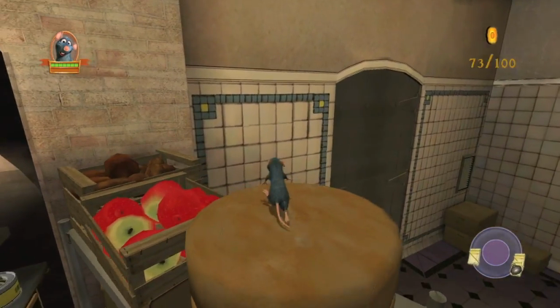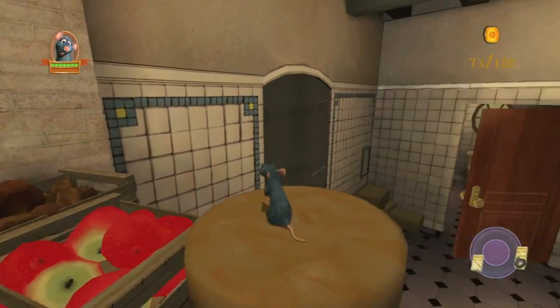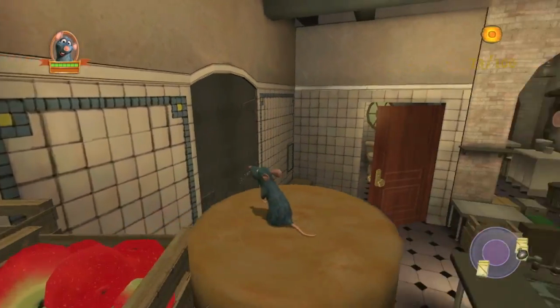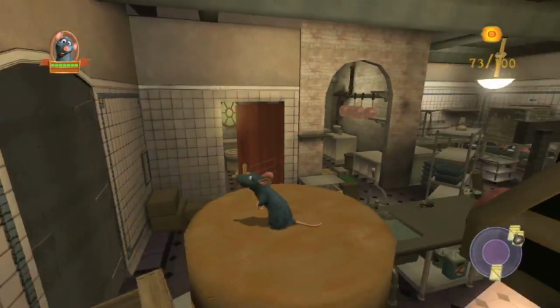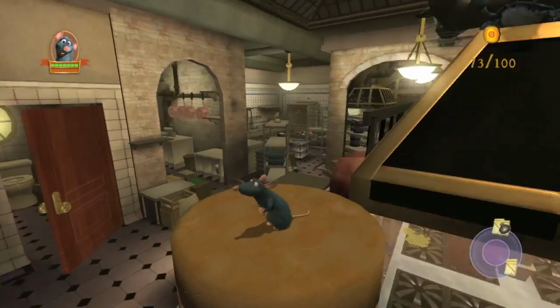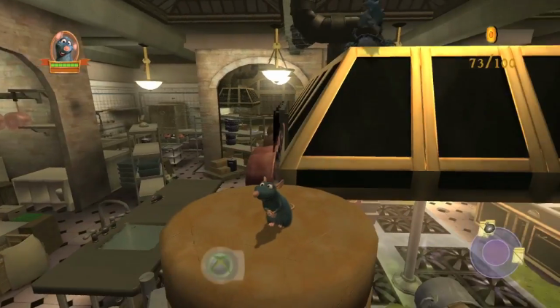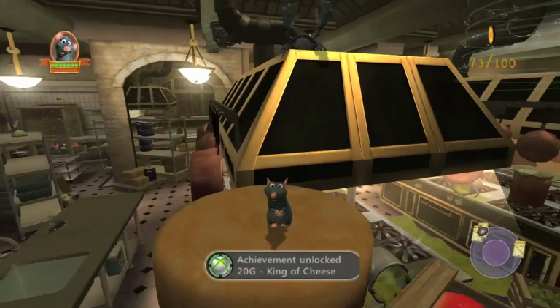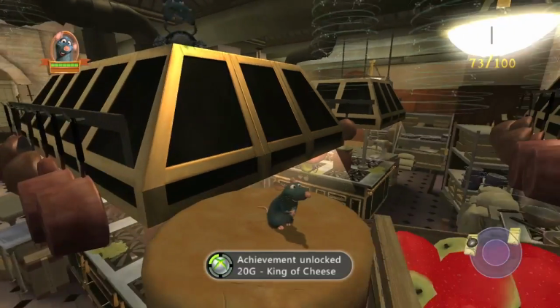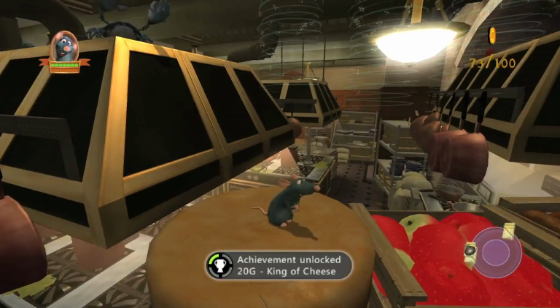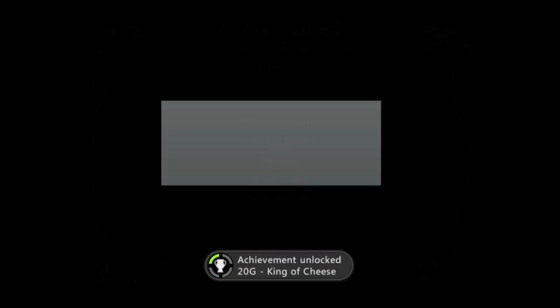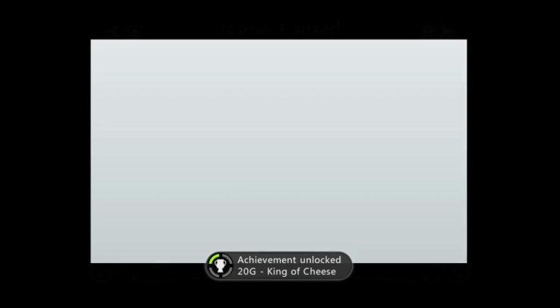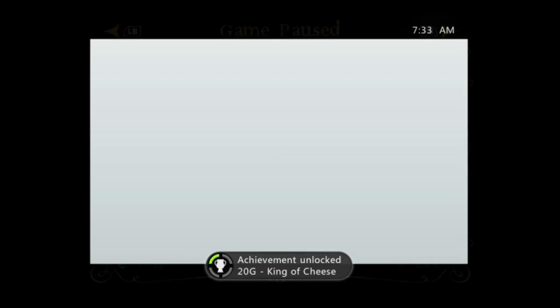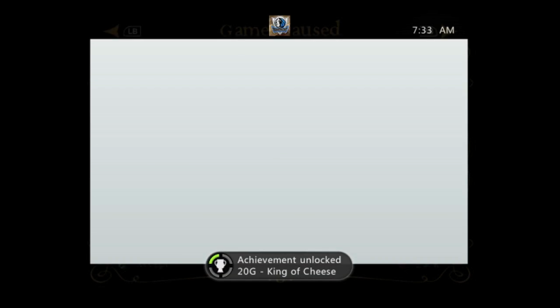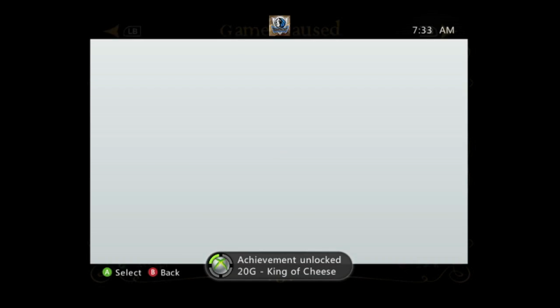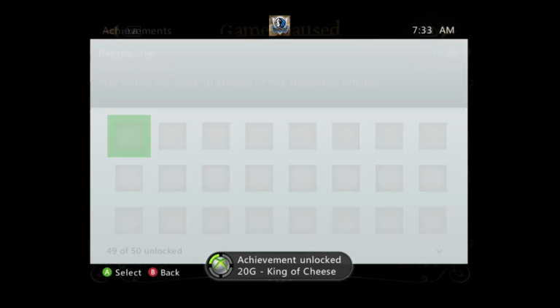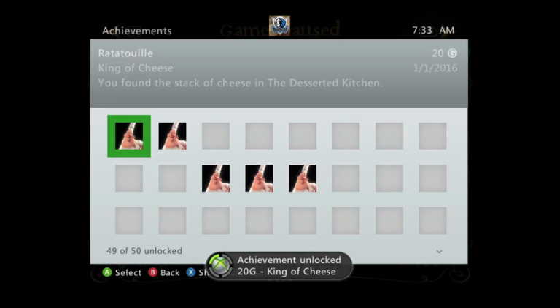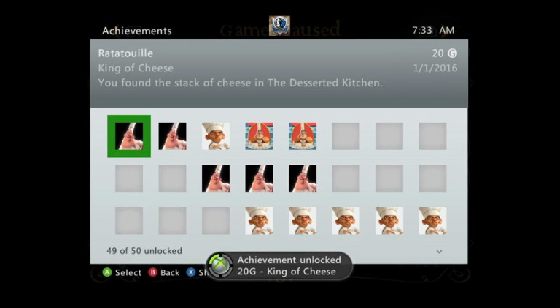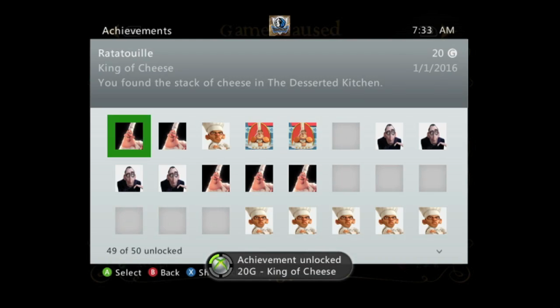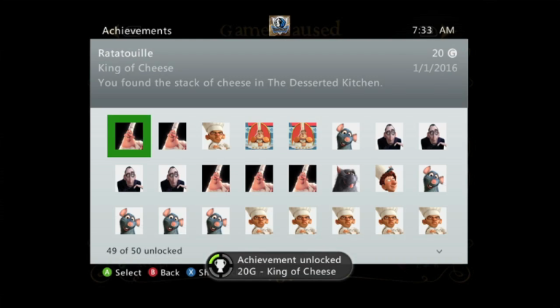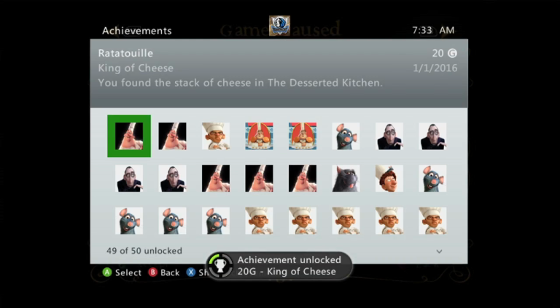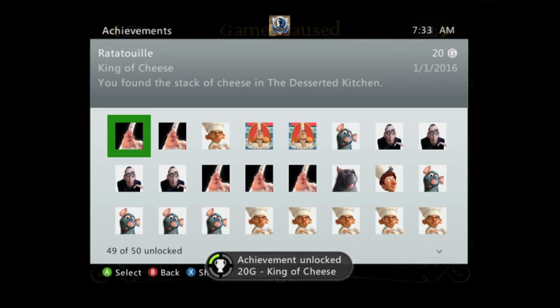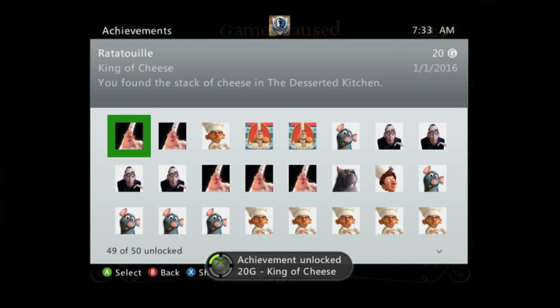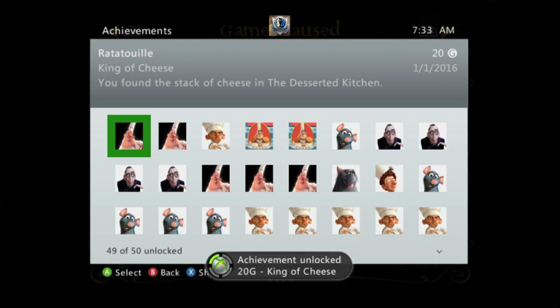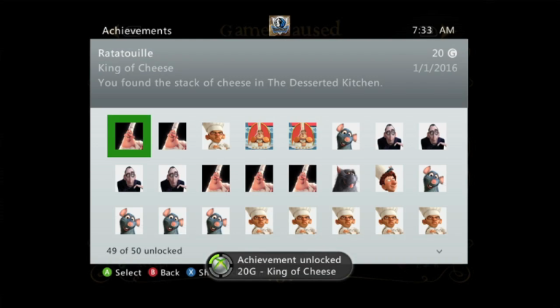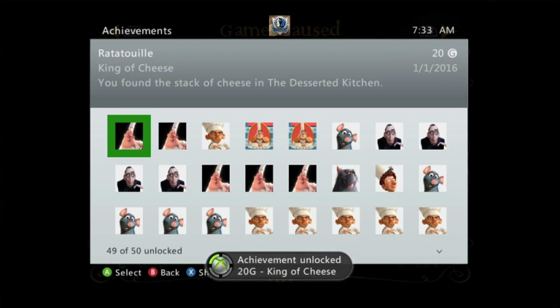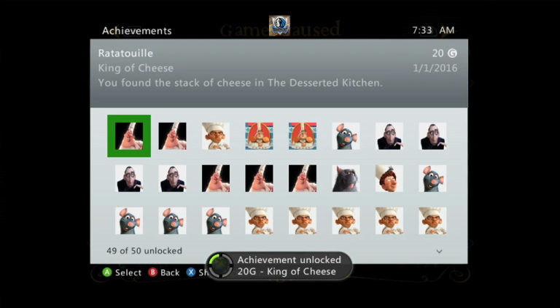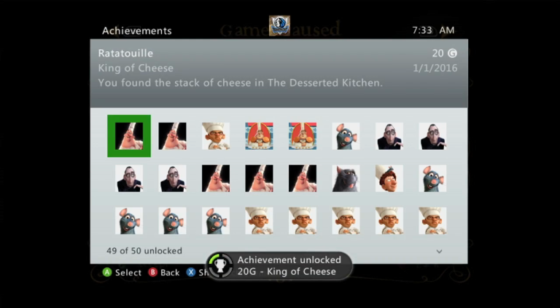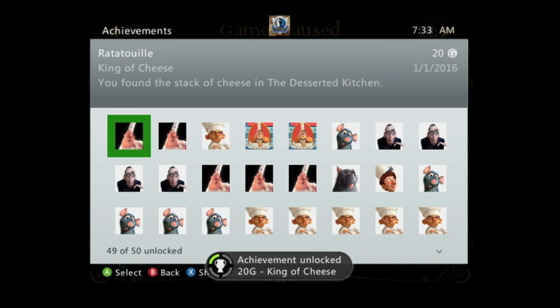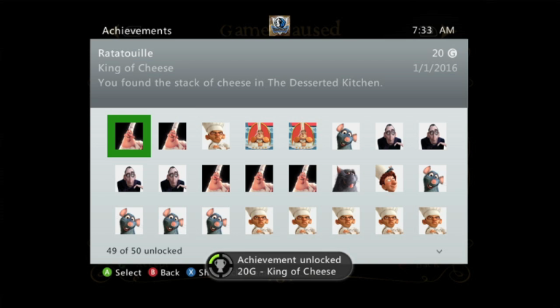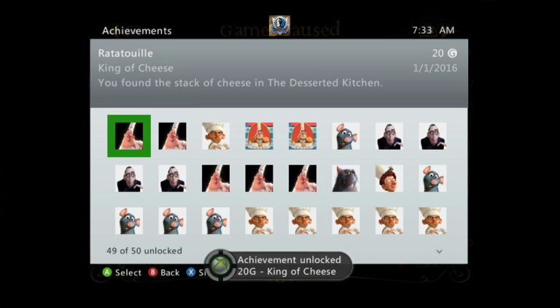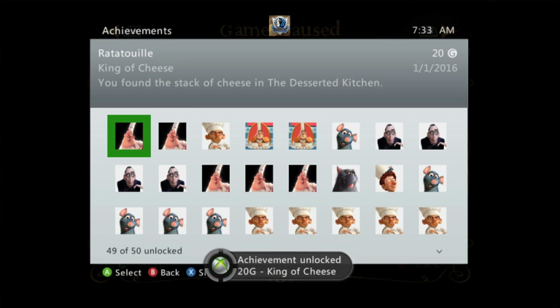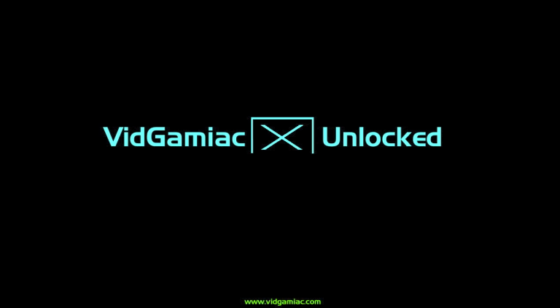Just jump across, you should be able to make it with a double jump. Once you land, you should get your achievement. 20 gamer score, and that's all there is to it.